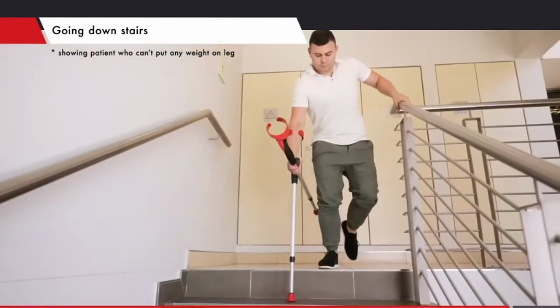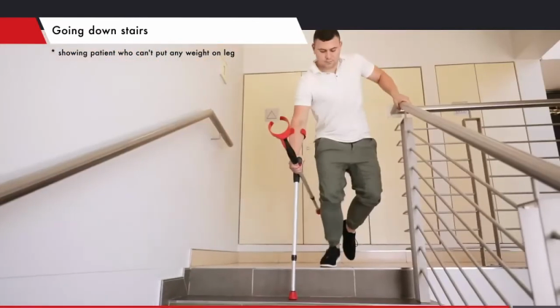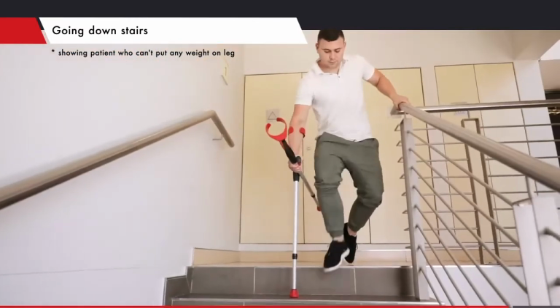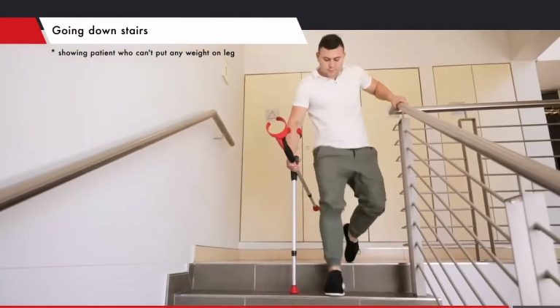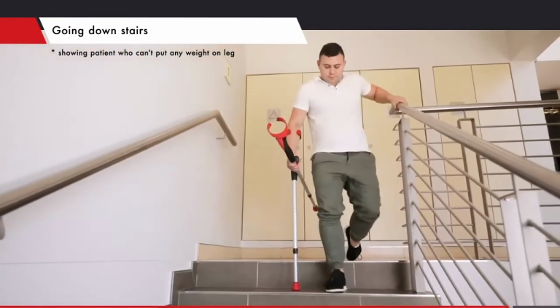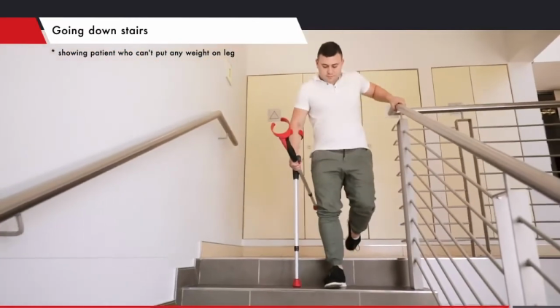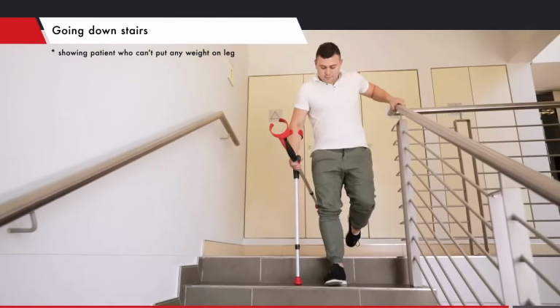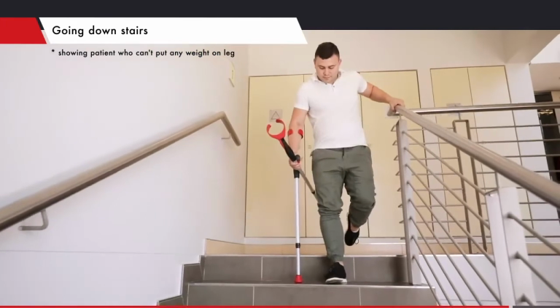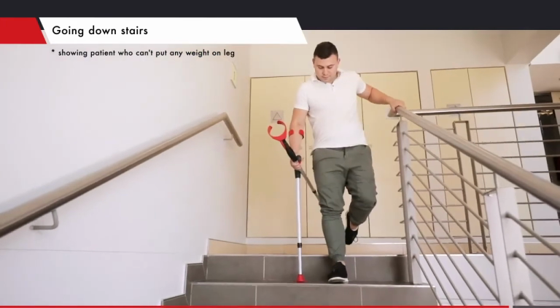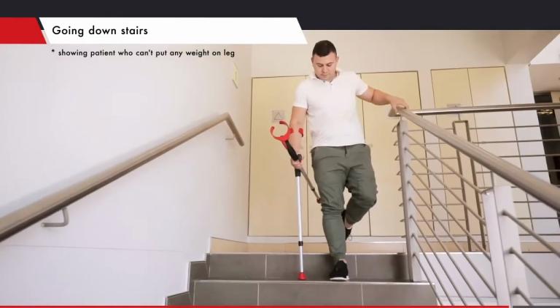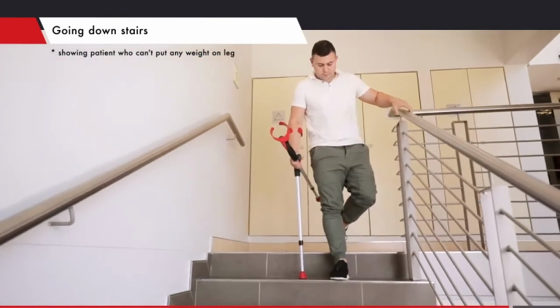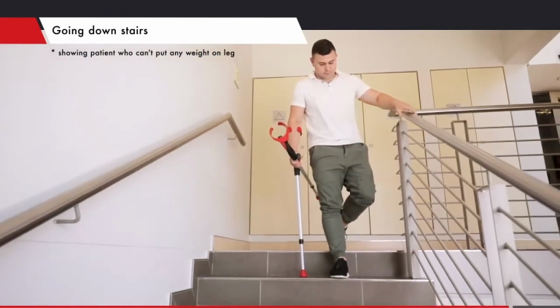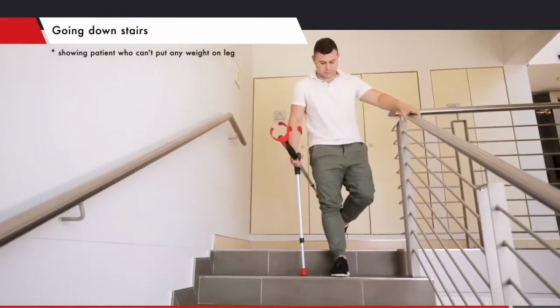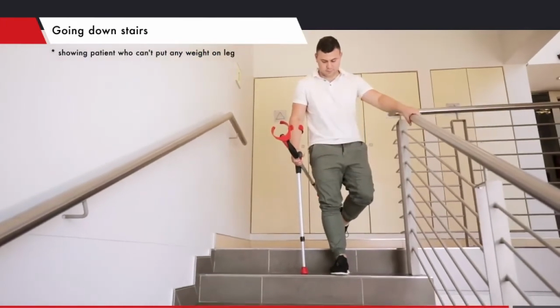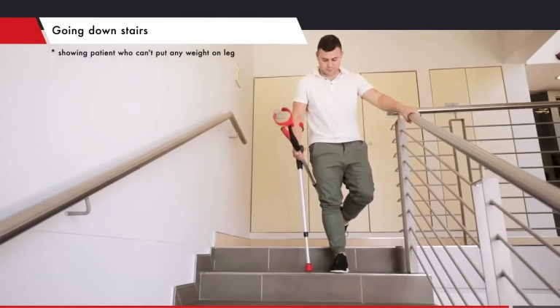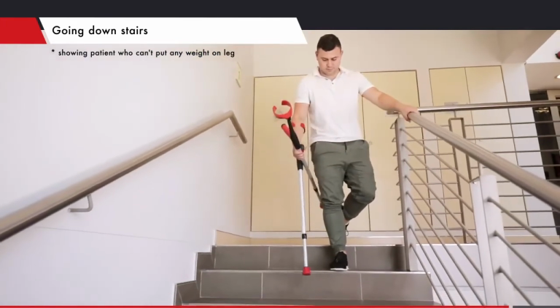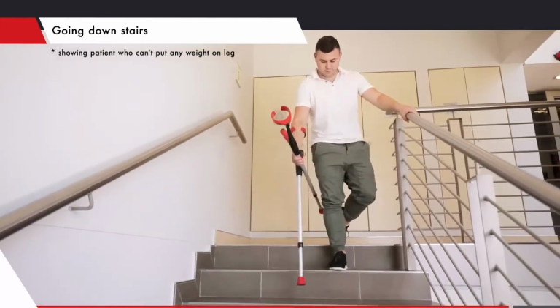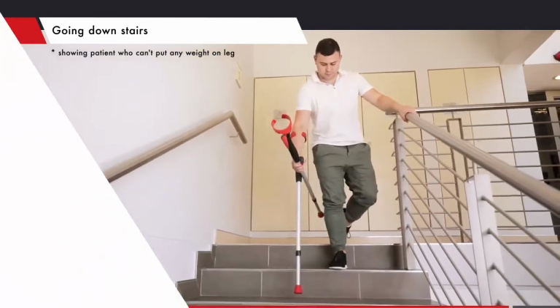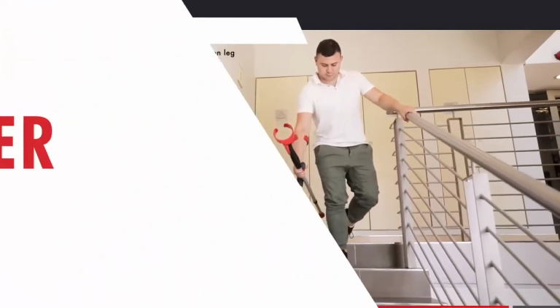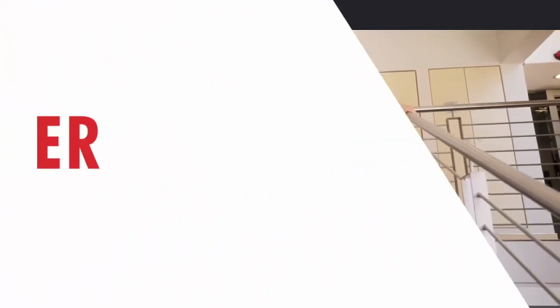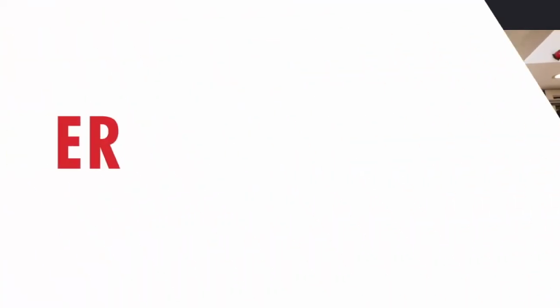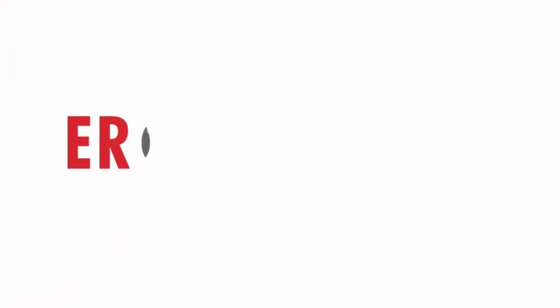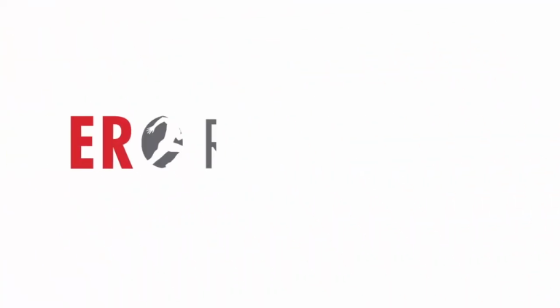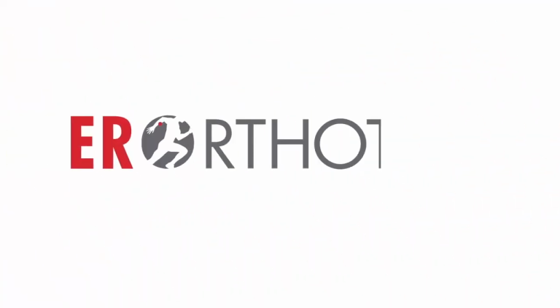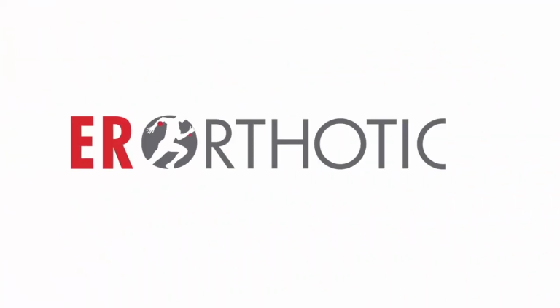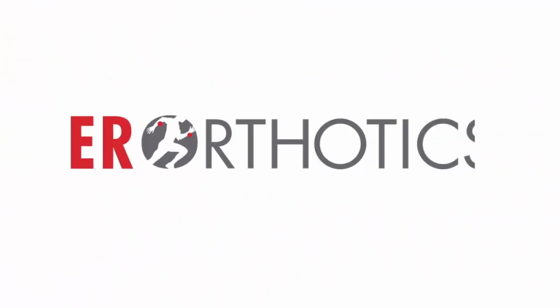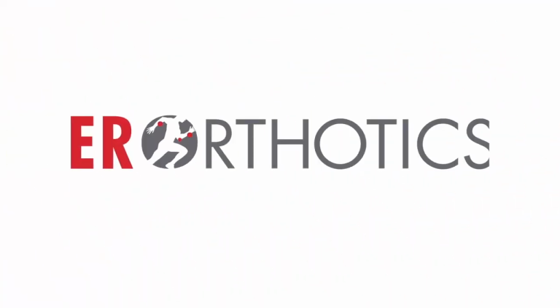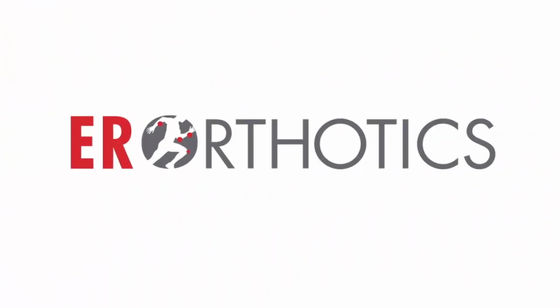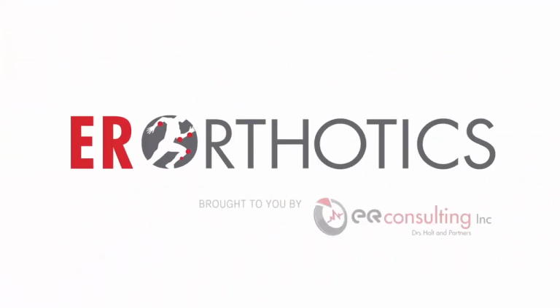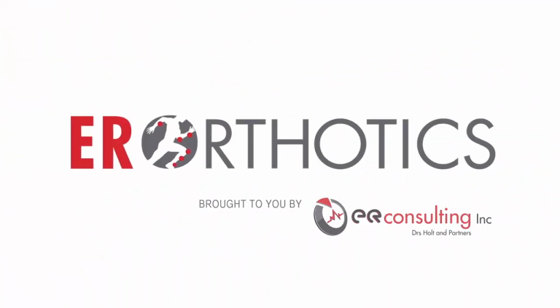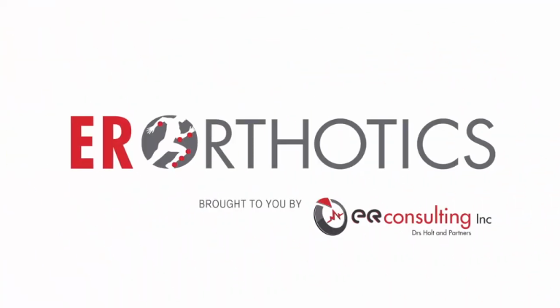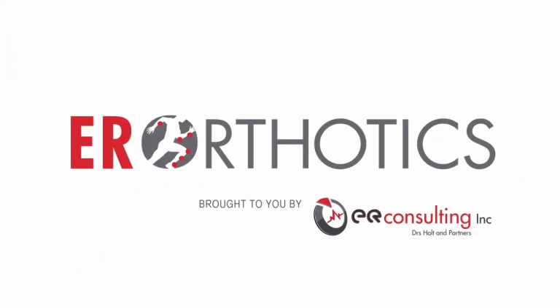Hold on to the handrail, lower the crutch to the step below, then step down with the strong leg.